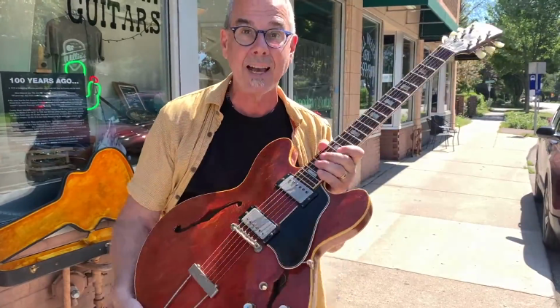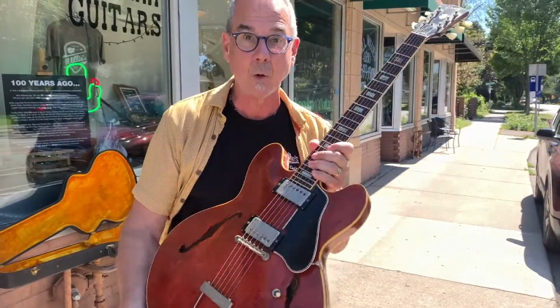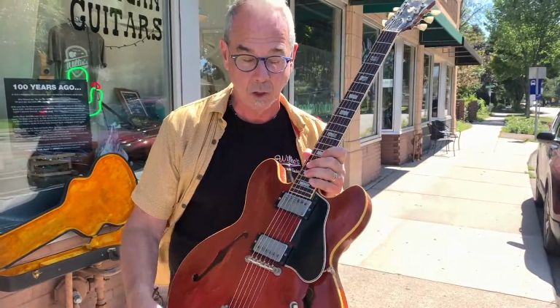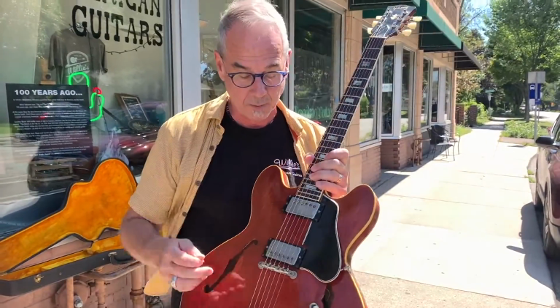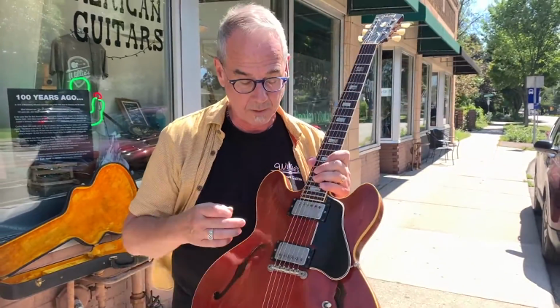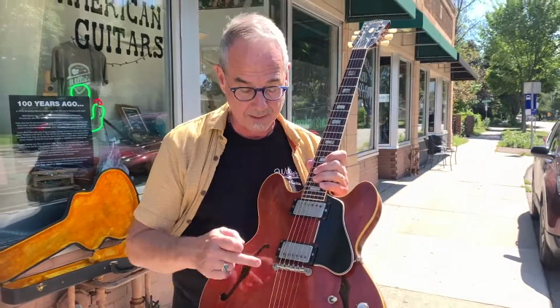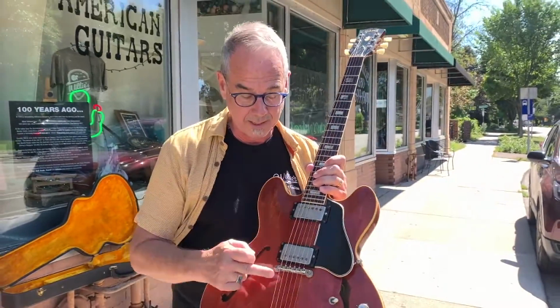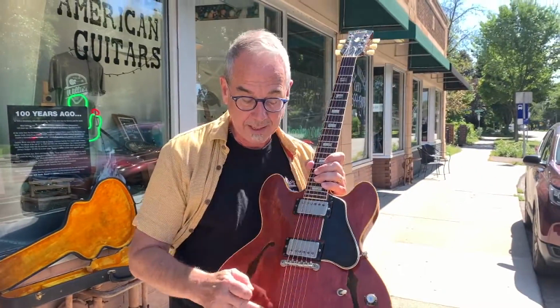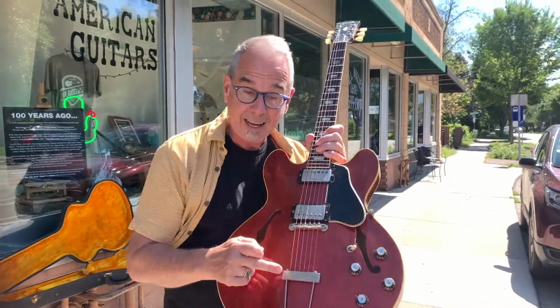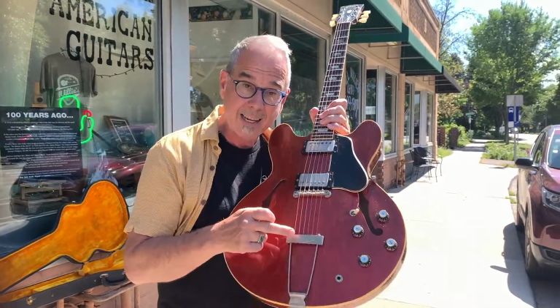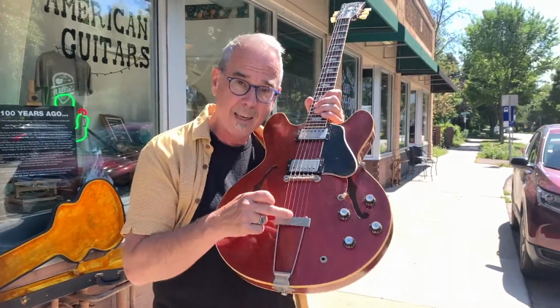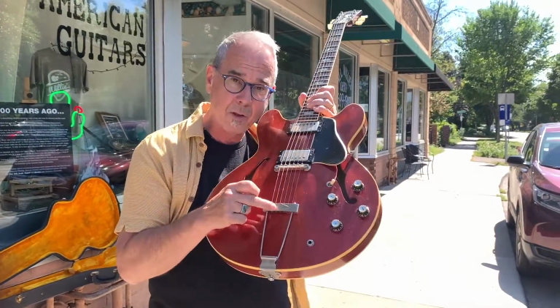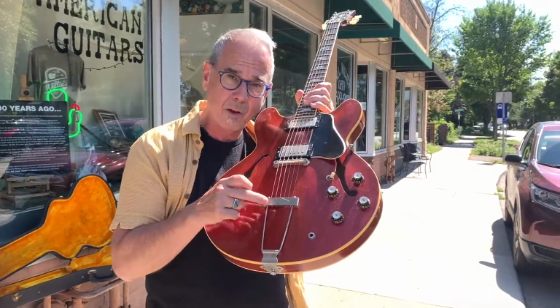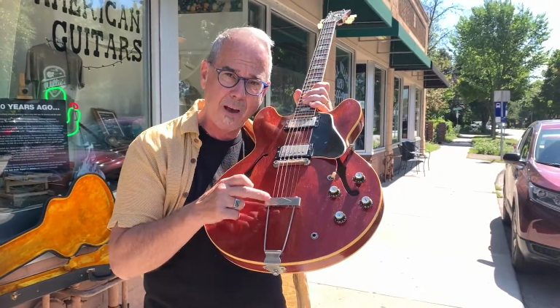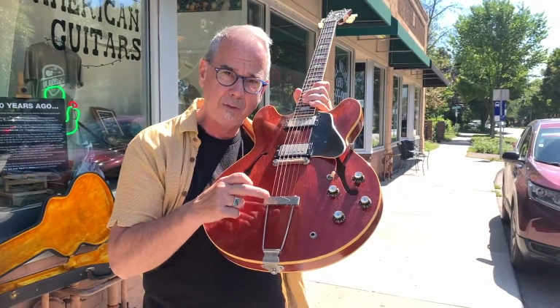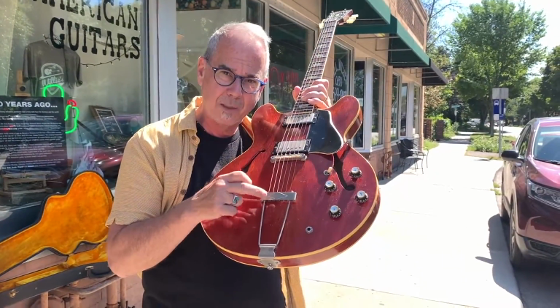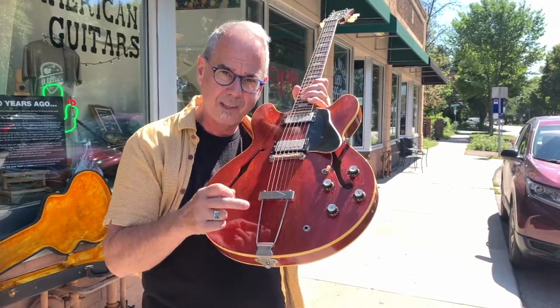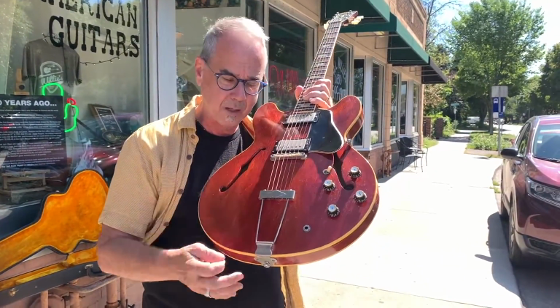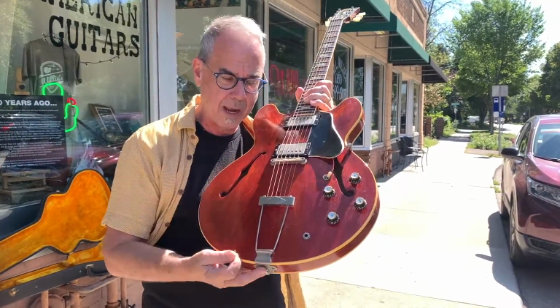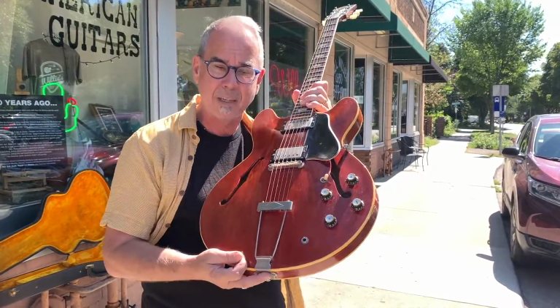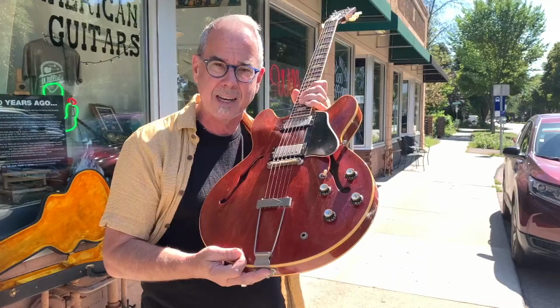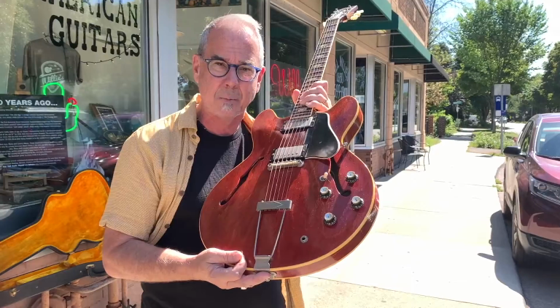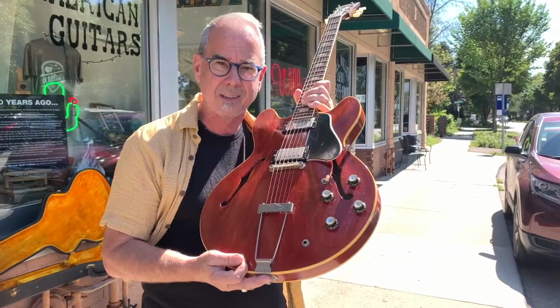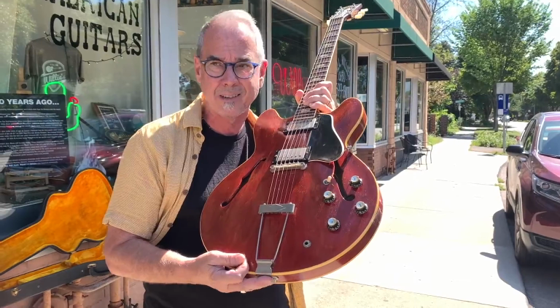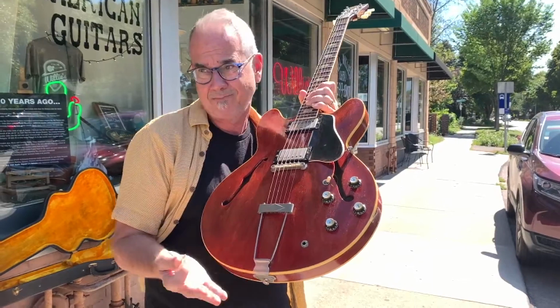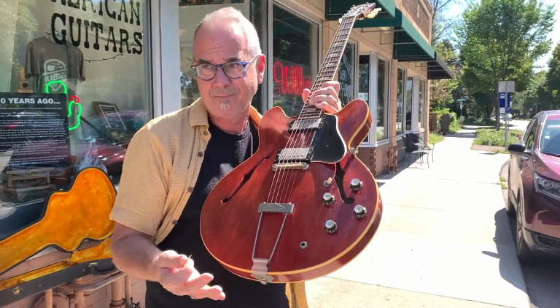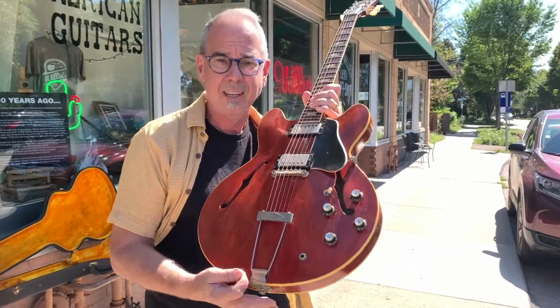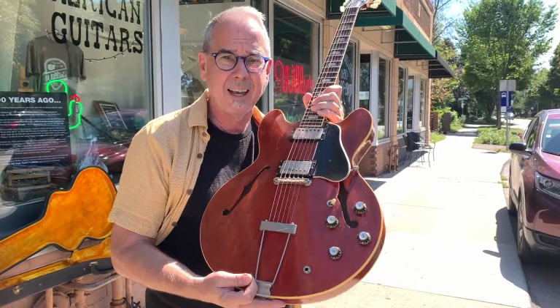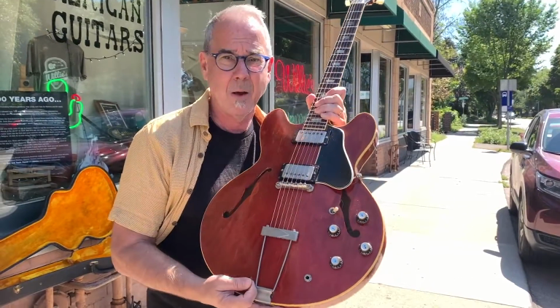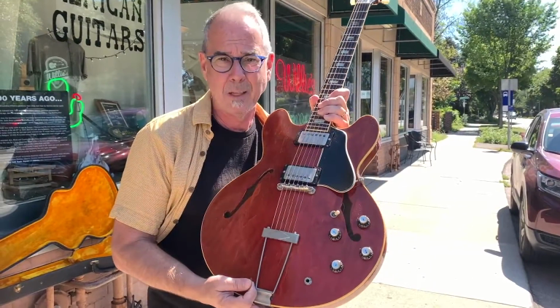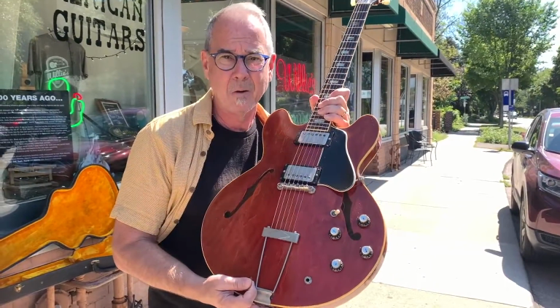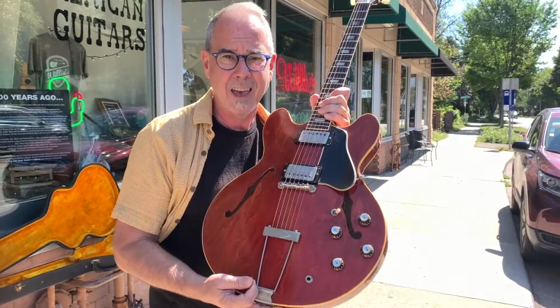Kind of cool looking though, isn't it? I kind of like 335s with these trapeze tailpieces. I know I'm alone in that.